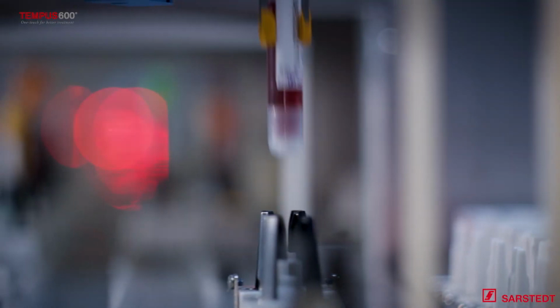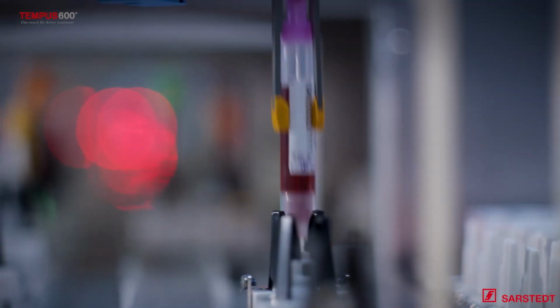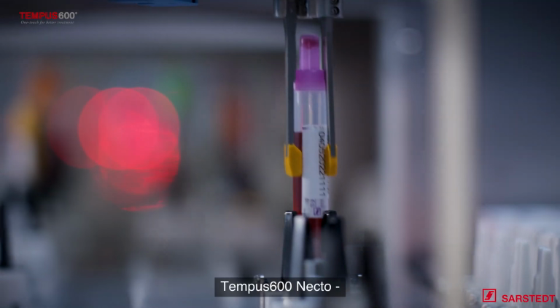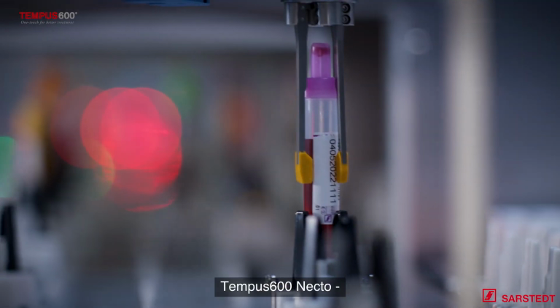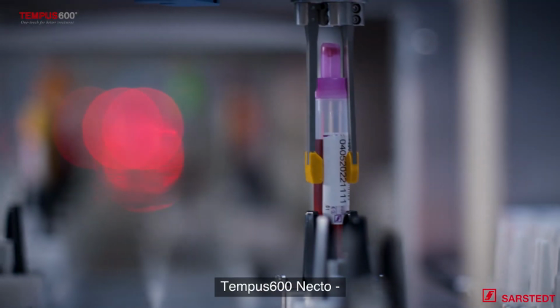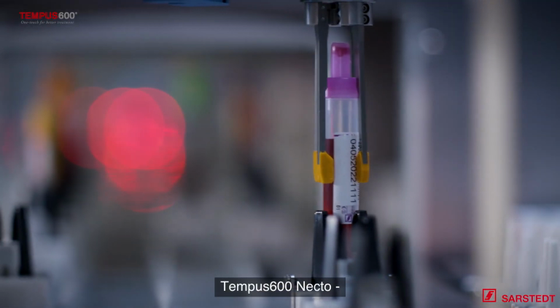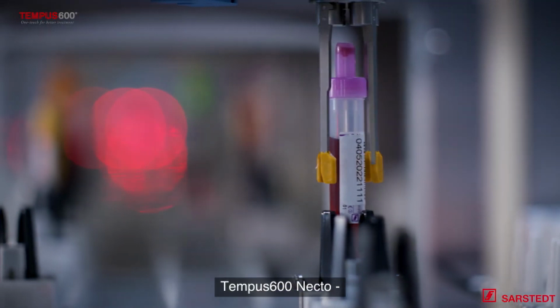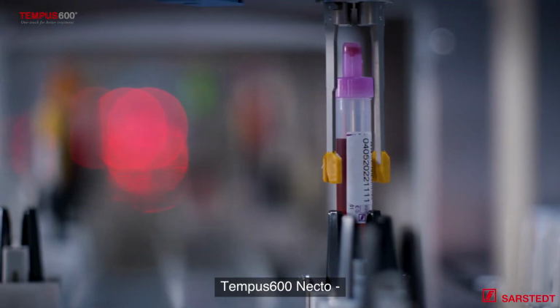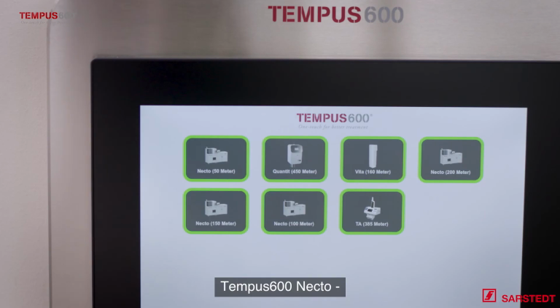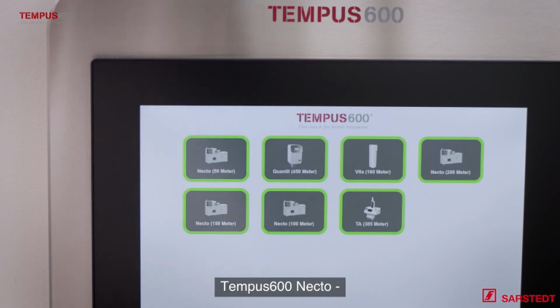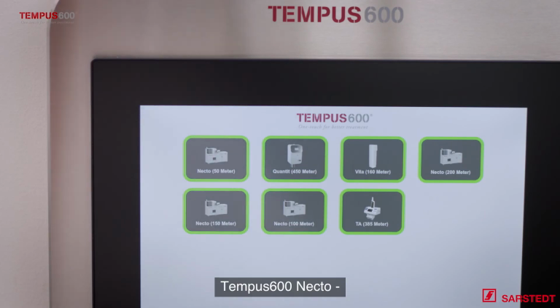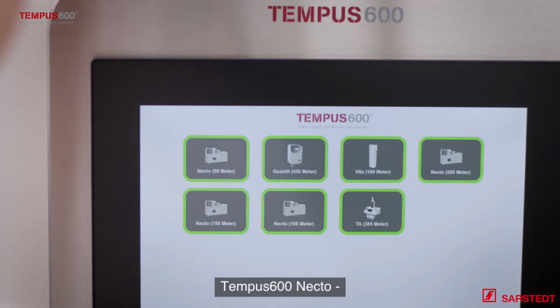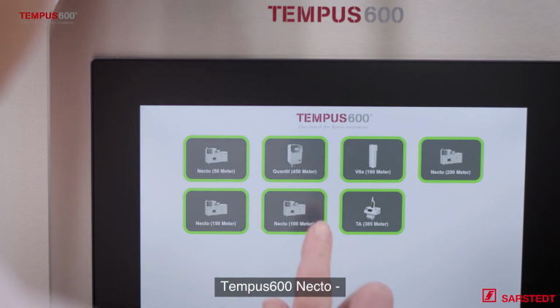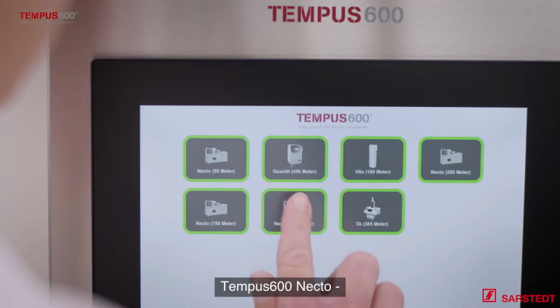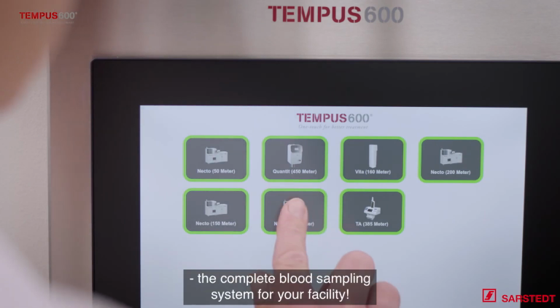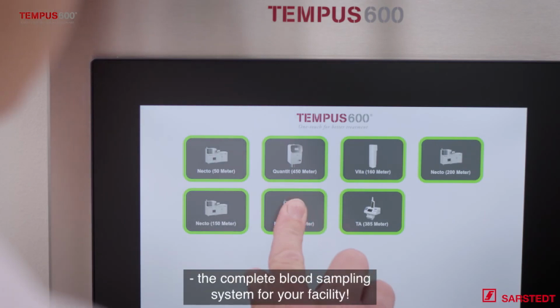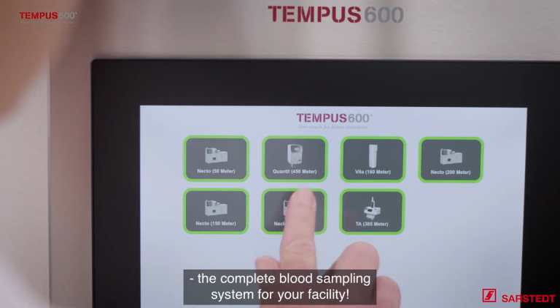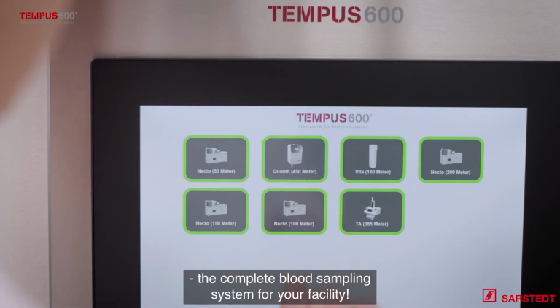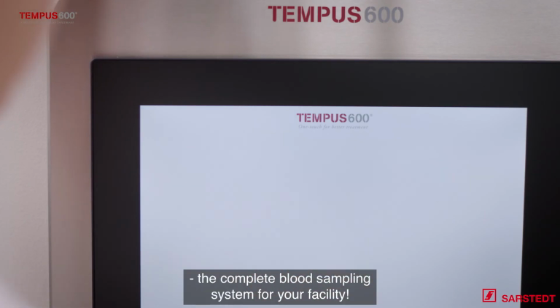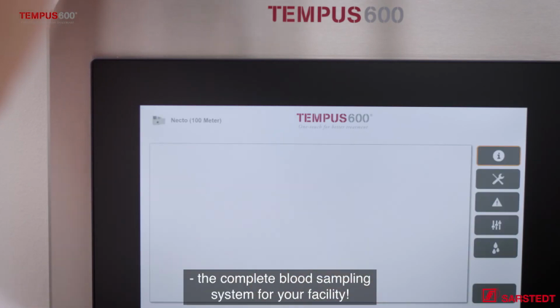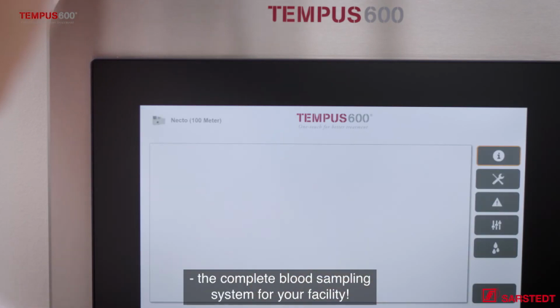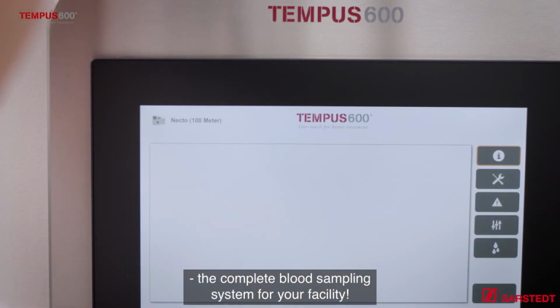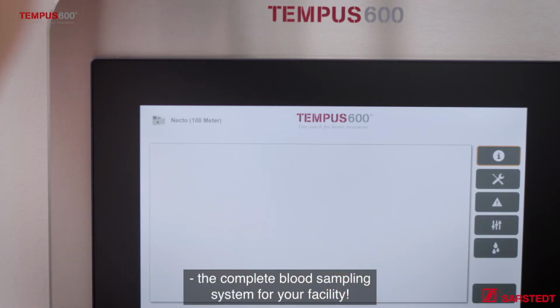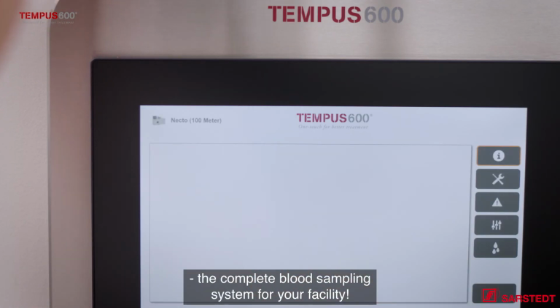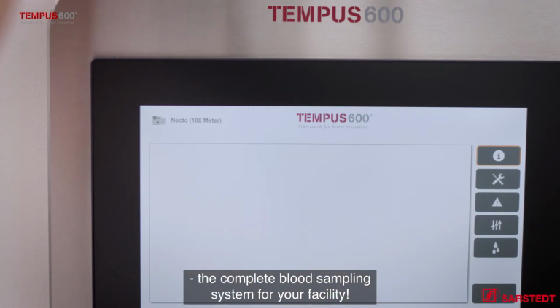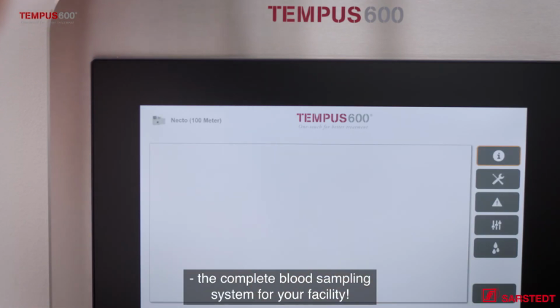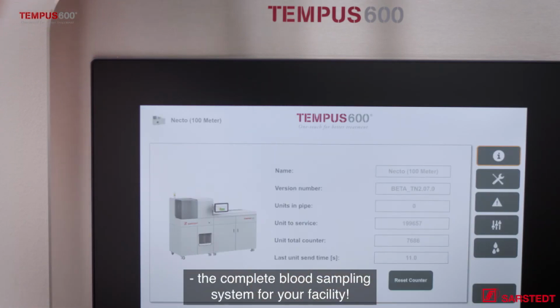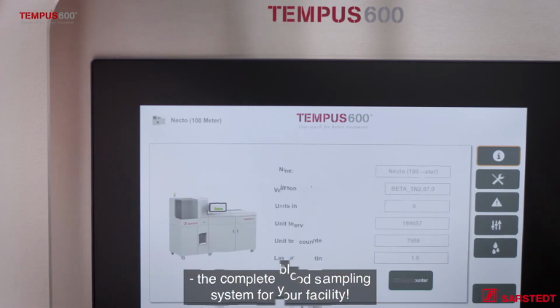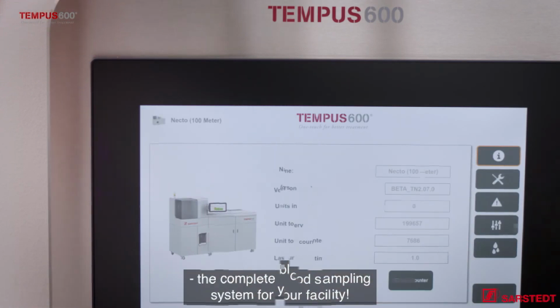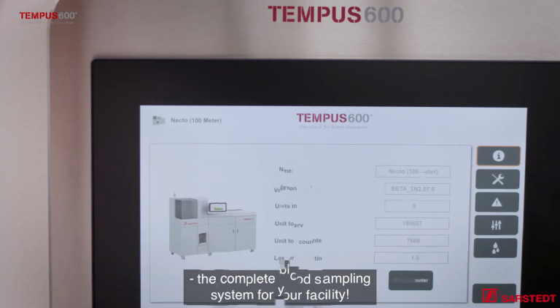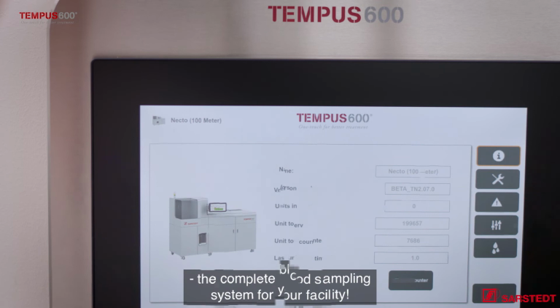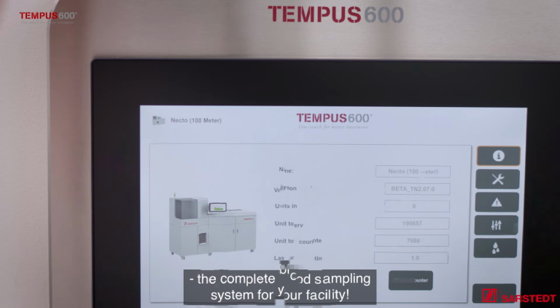Tempest 600 Necto — the complete blood sampling system for your facility.